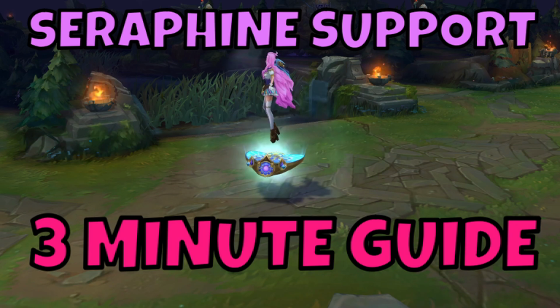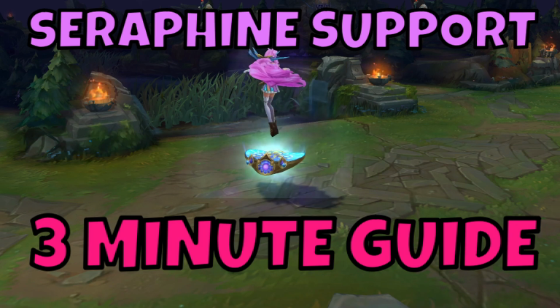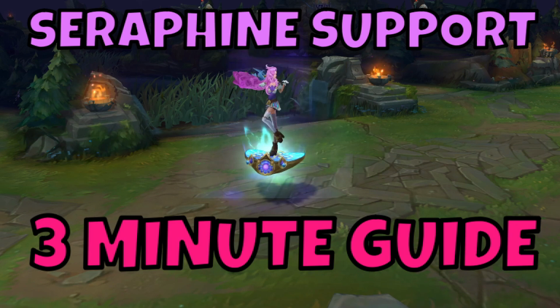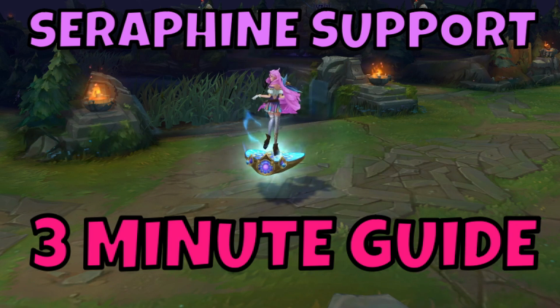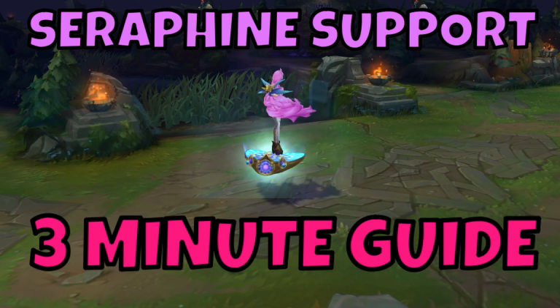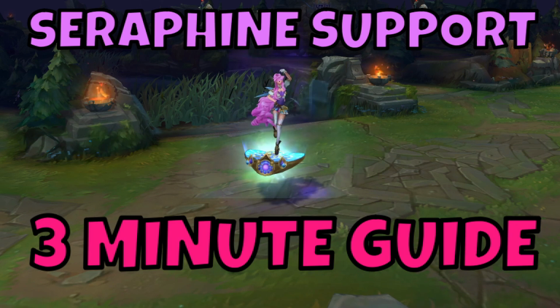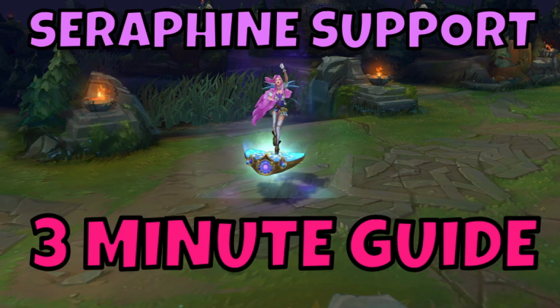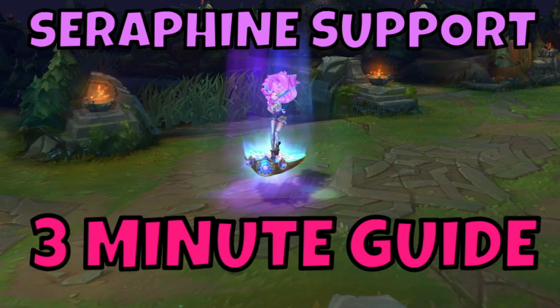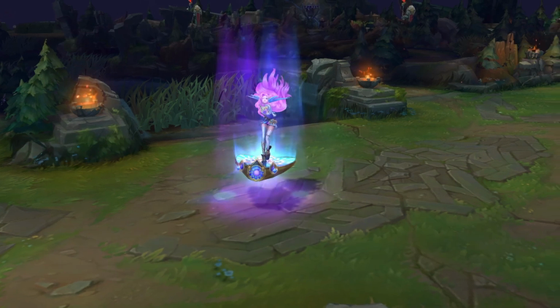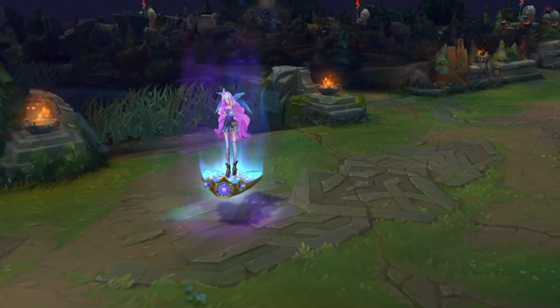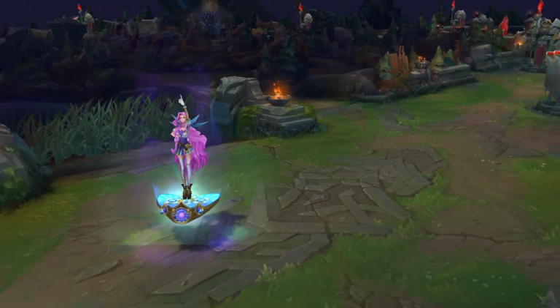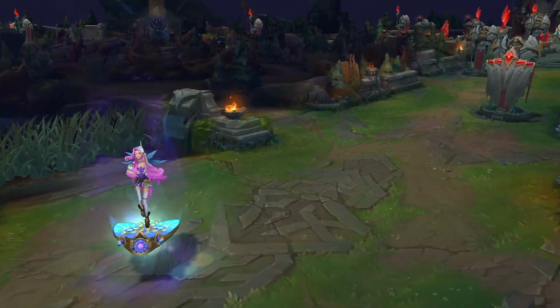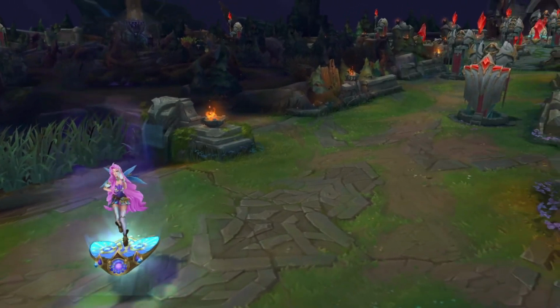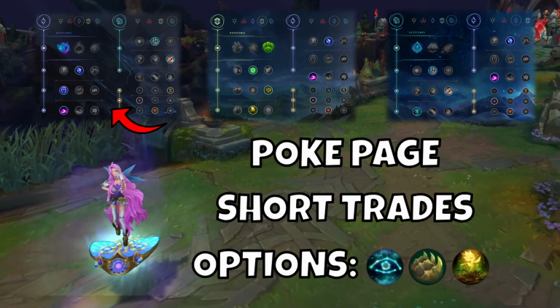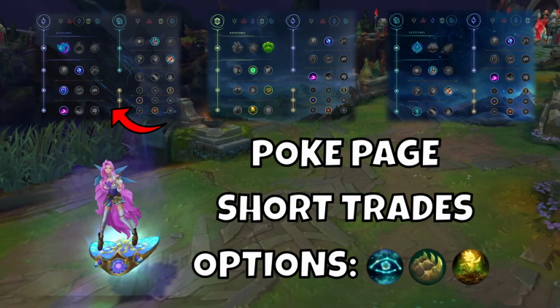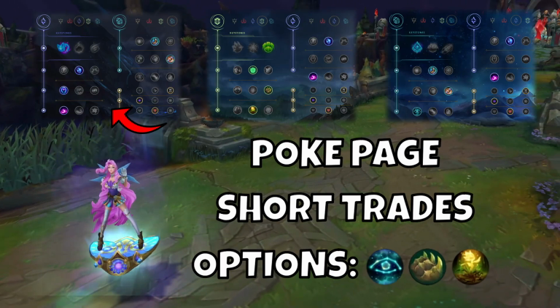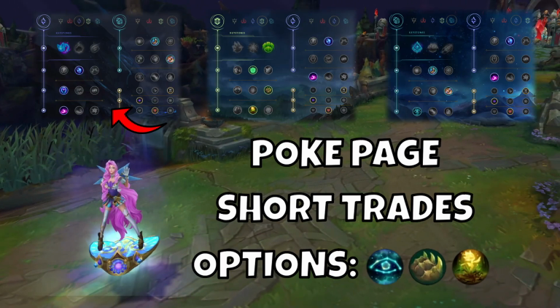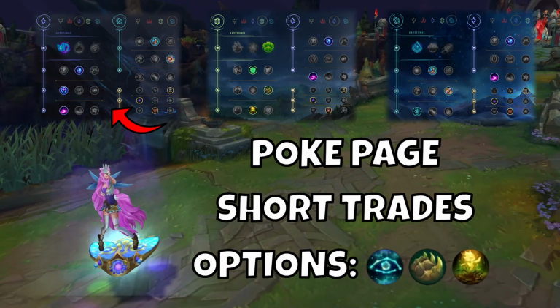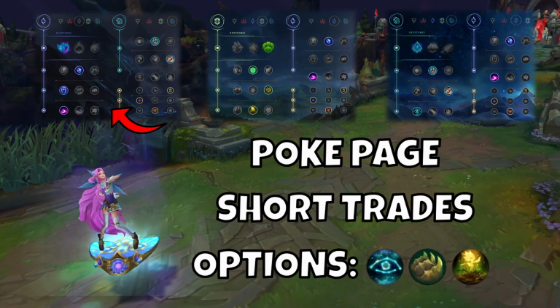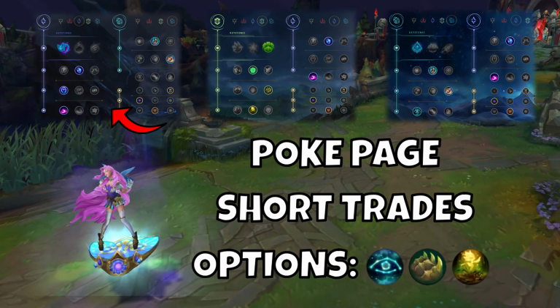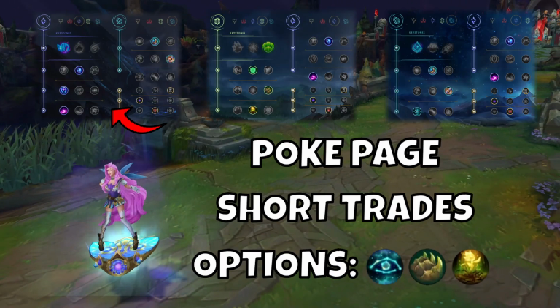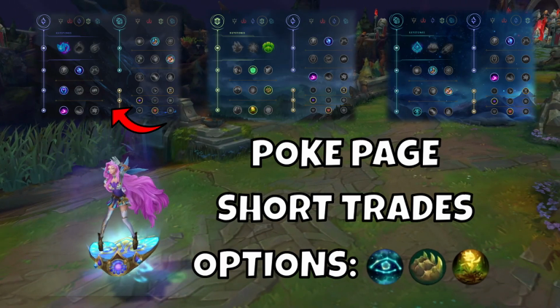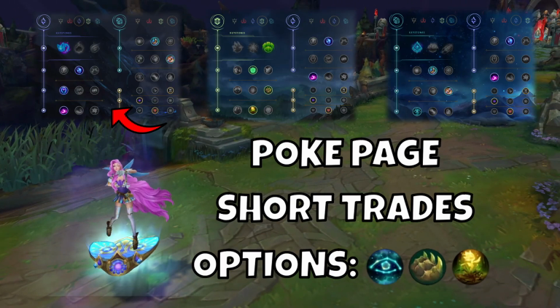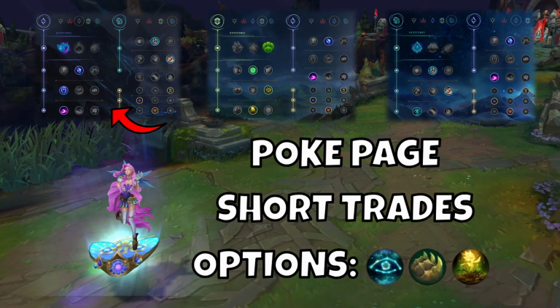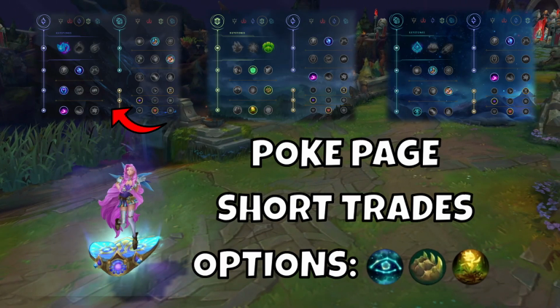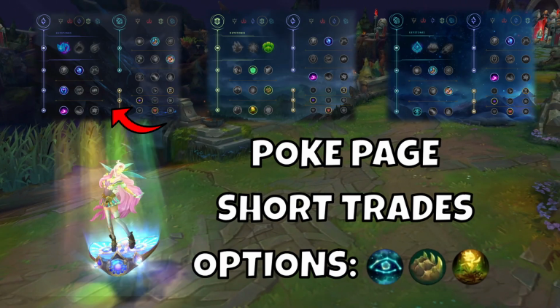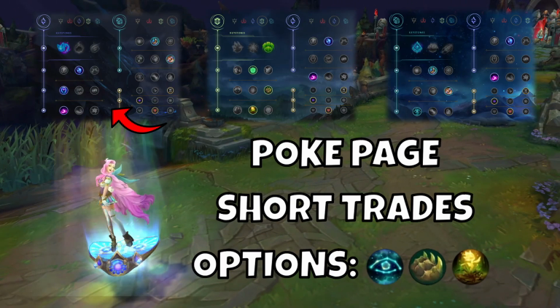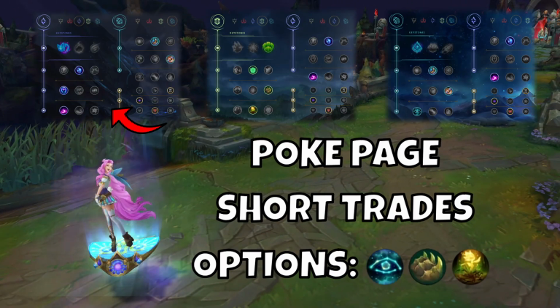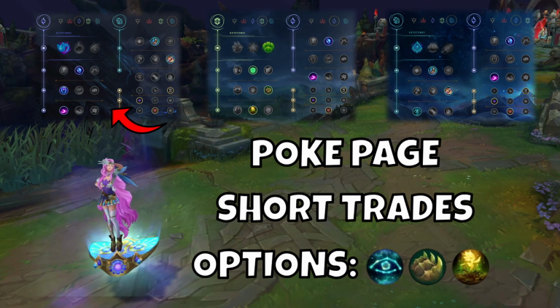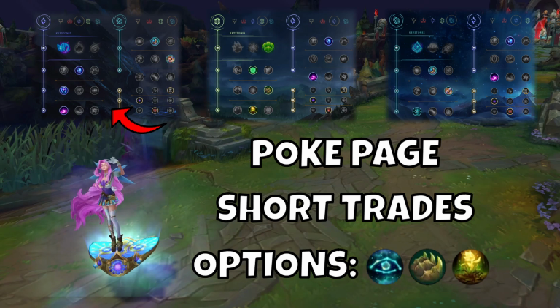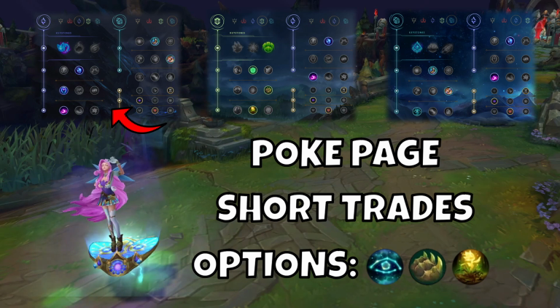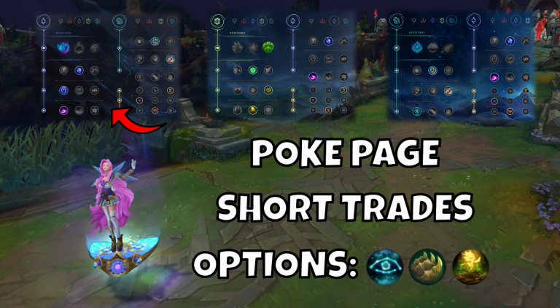Seraphine support guide. Starting with runes — Arcane Comet for a poke page. Look for short Q and auto attack trades.